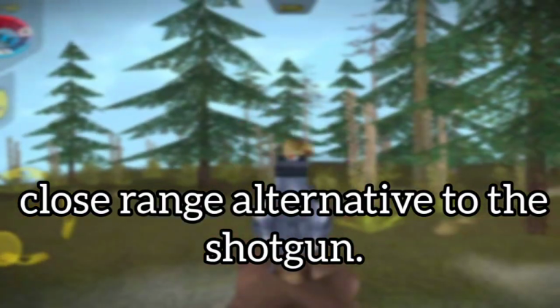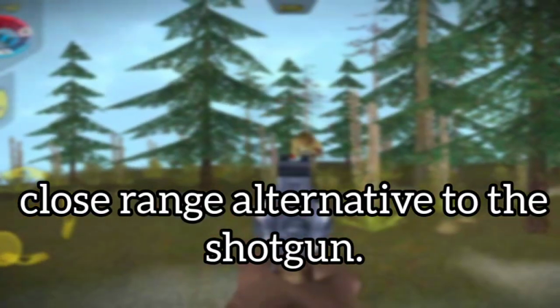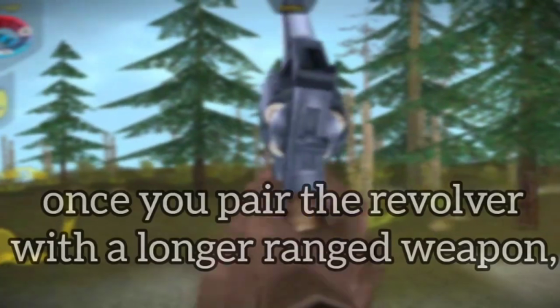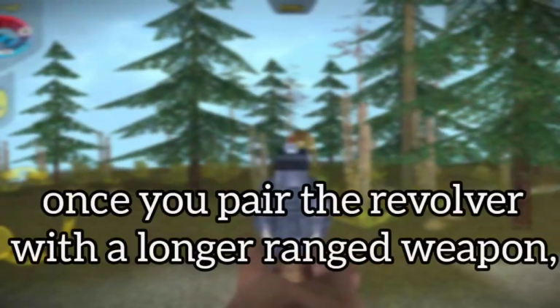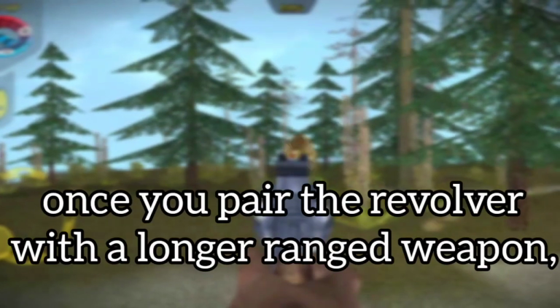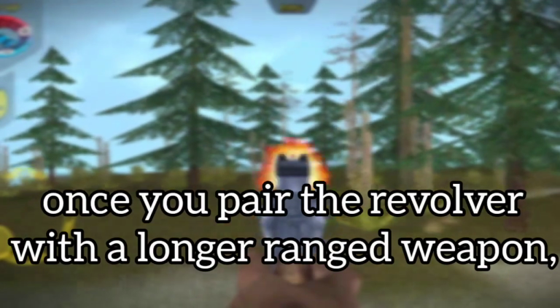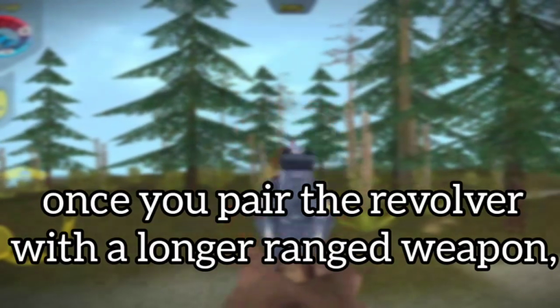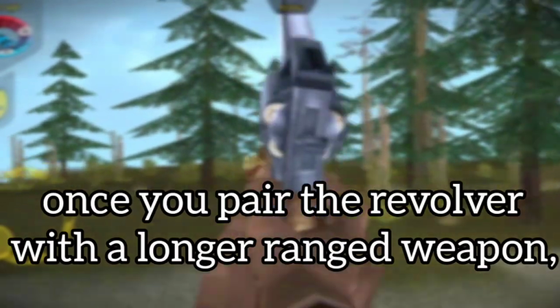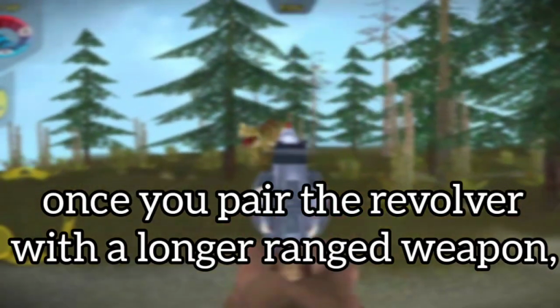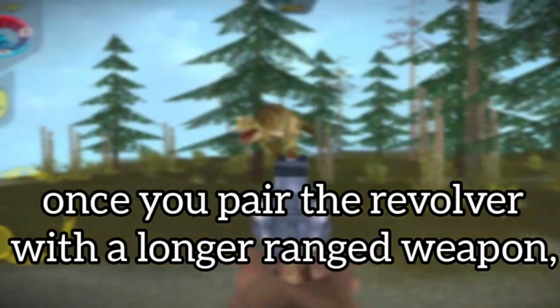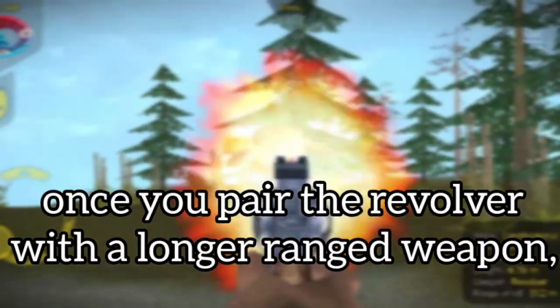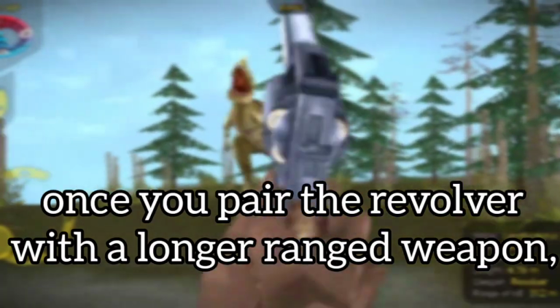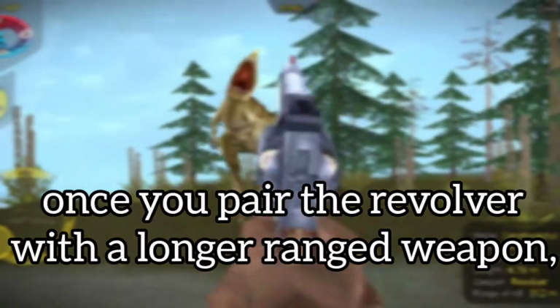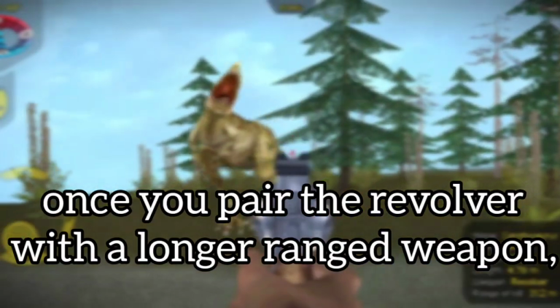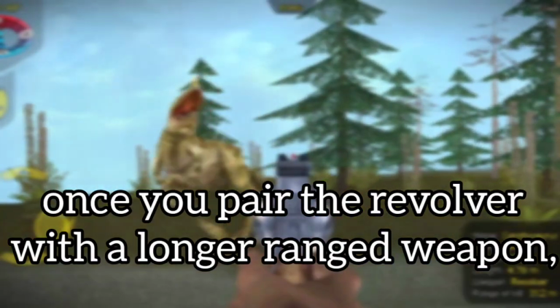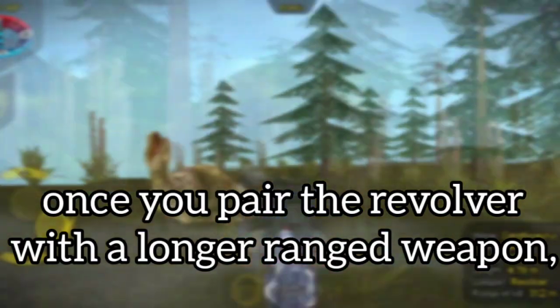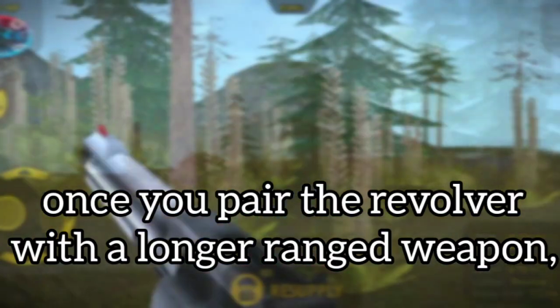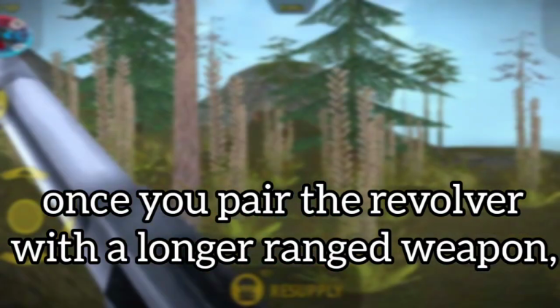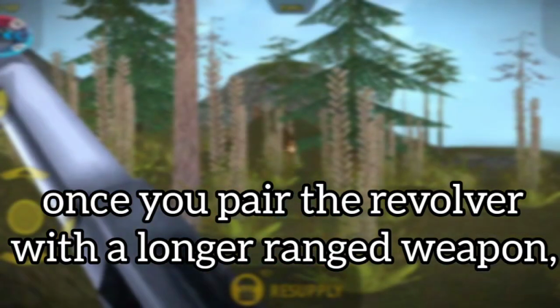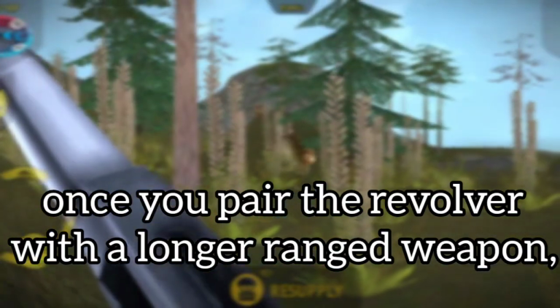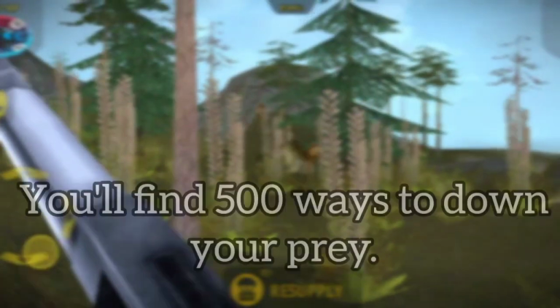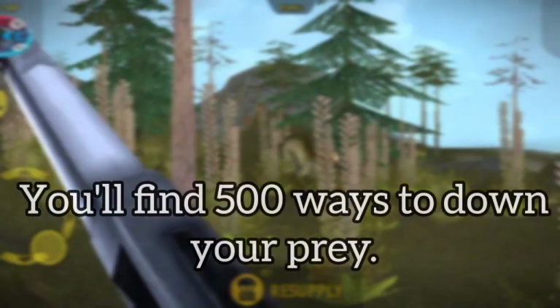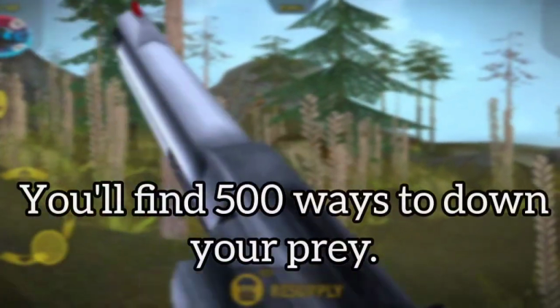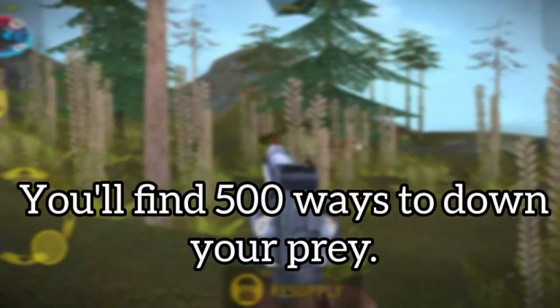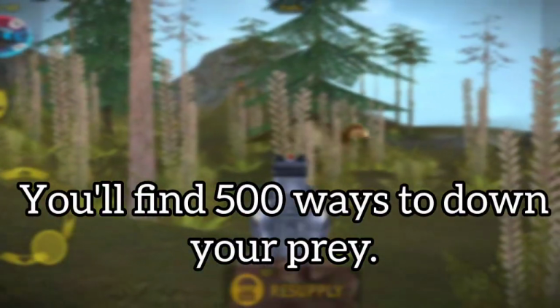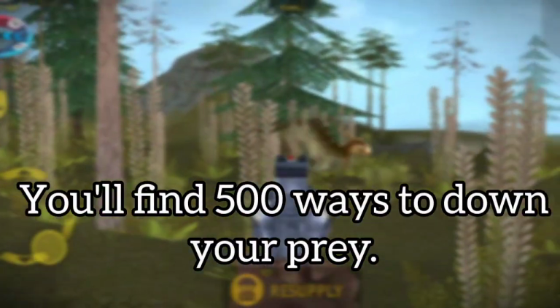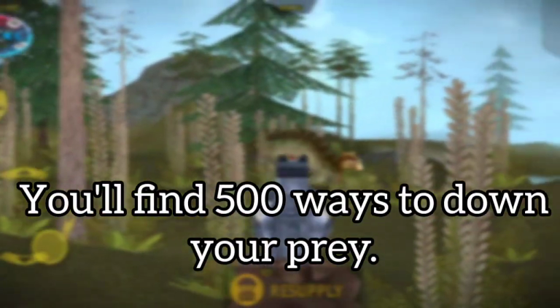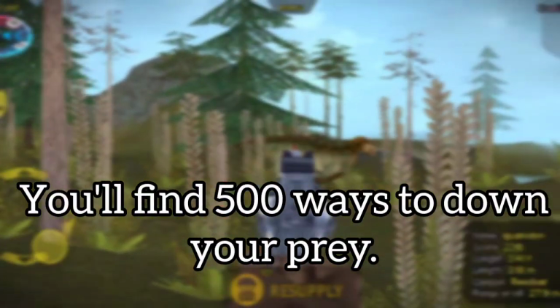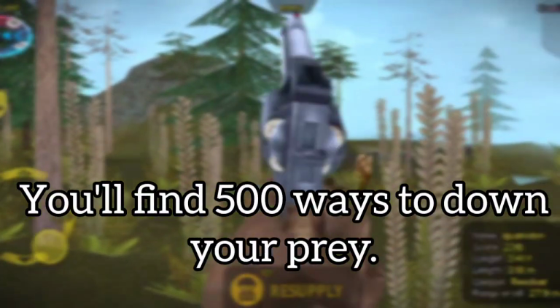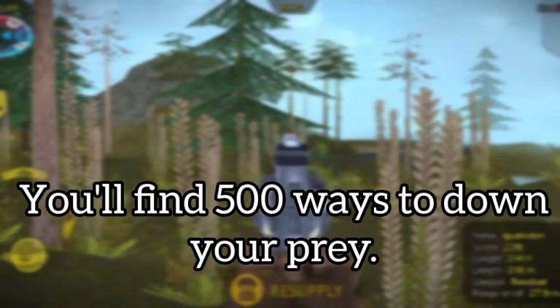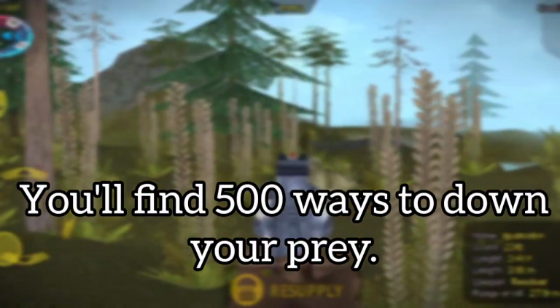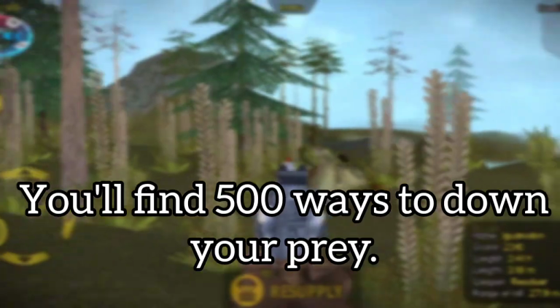Once you pair the revolver with a ranged weapon, you'll find 500 ways to down the prey.